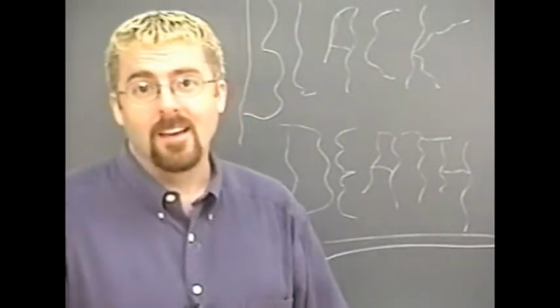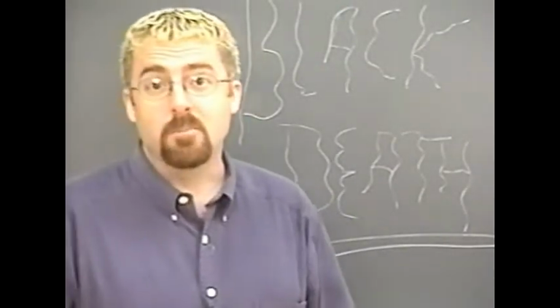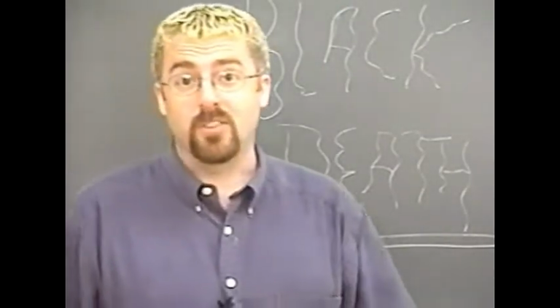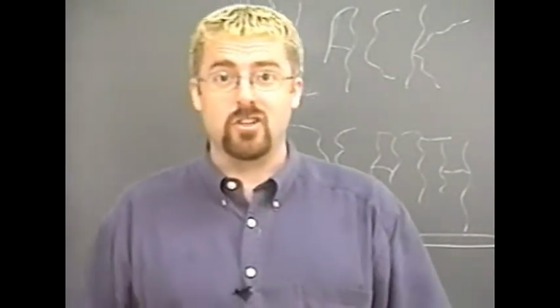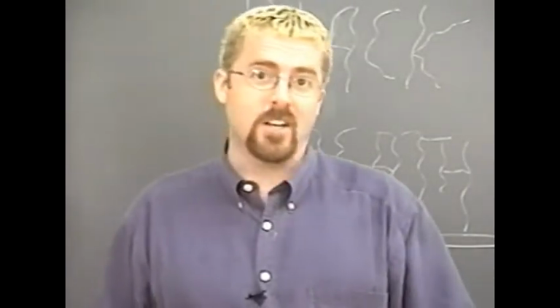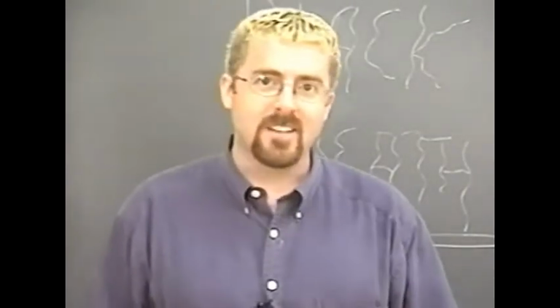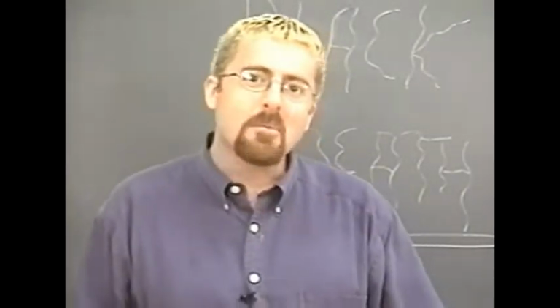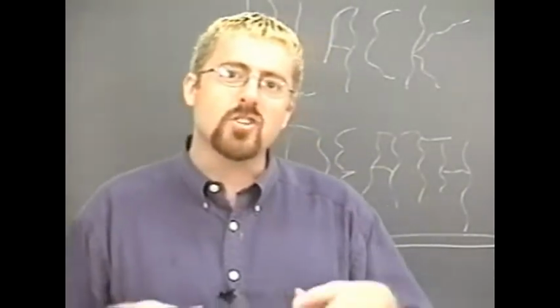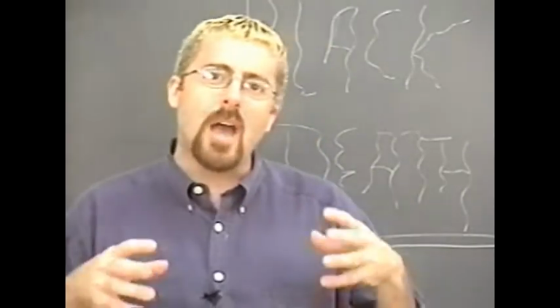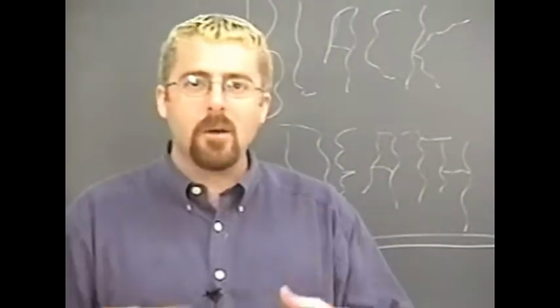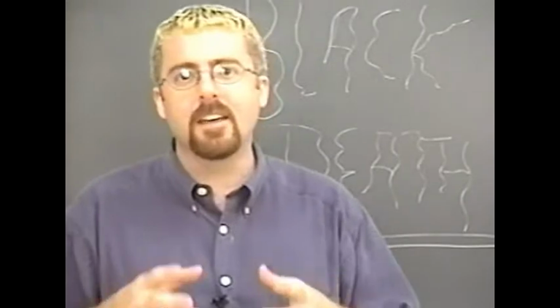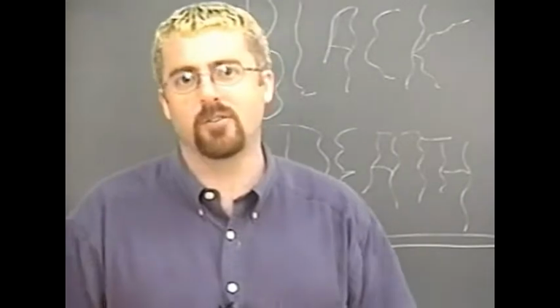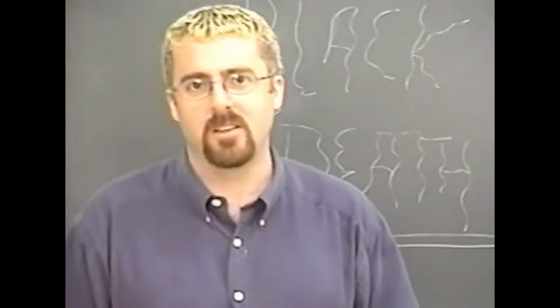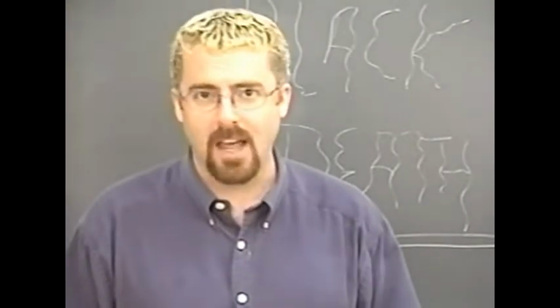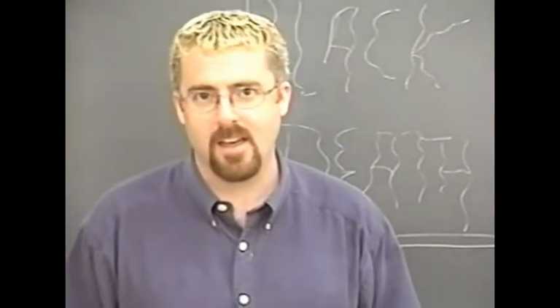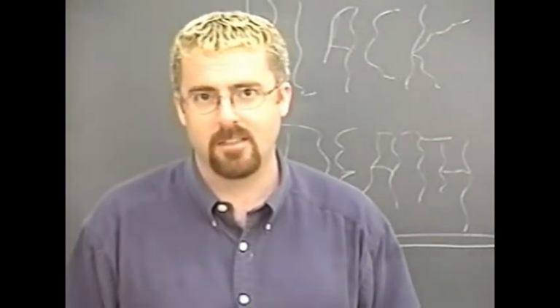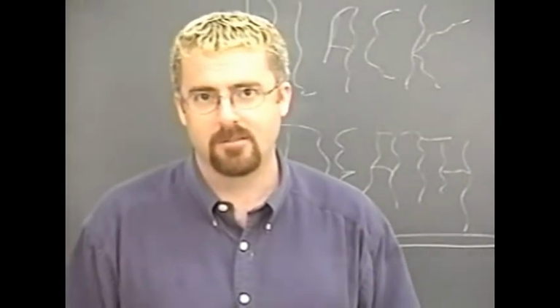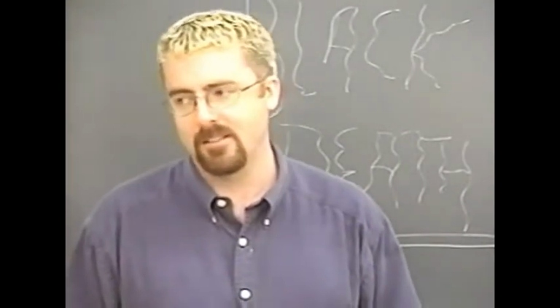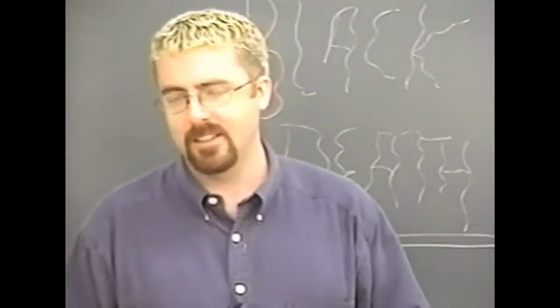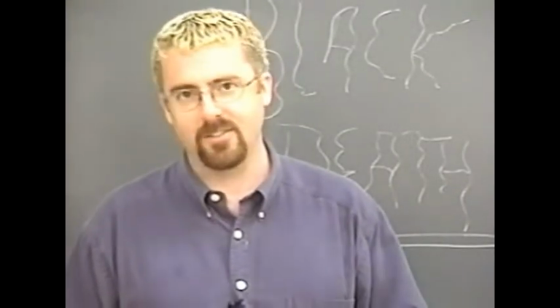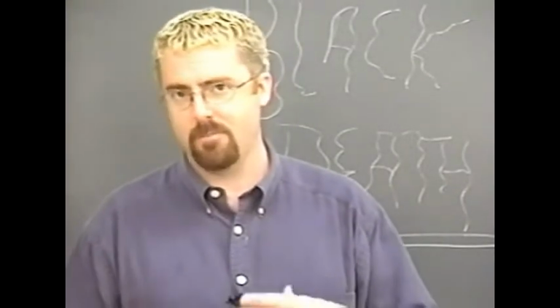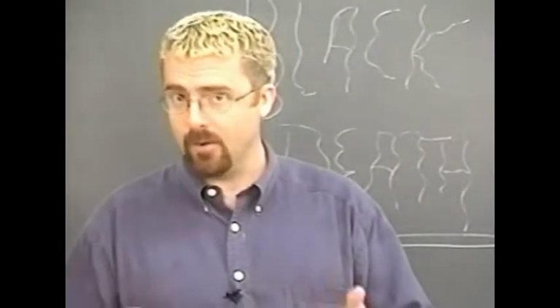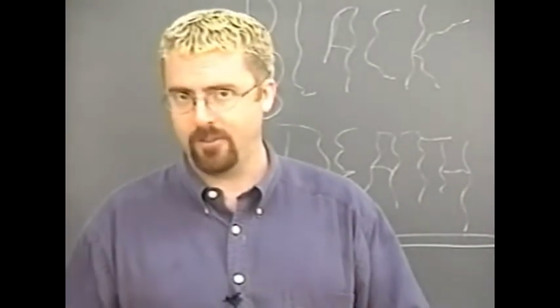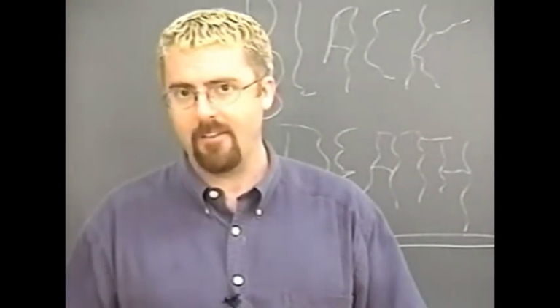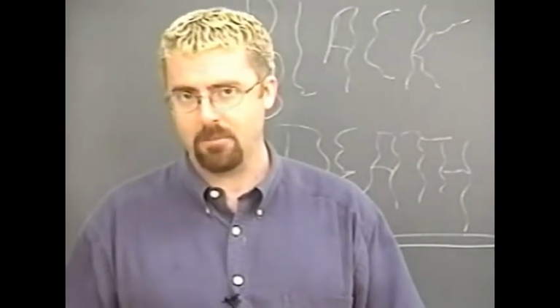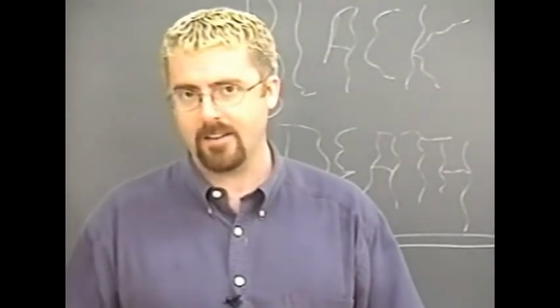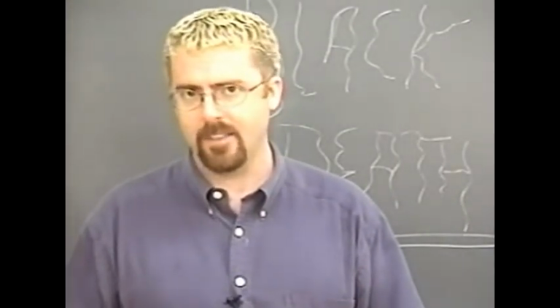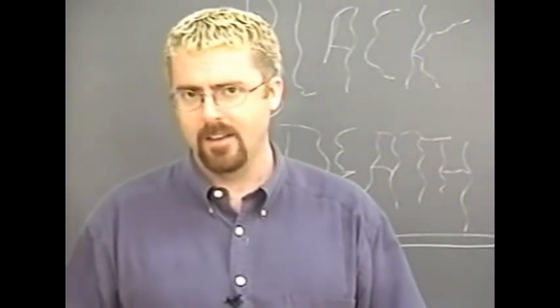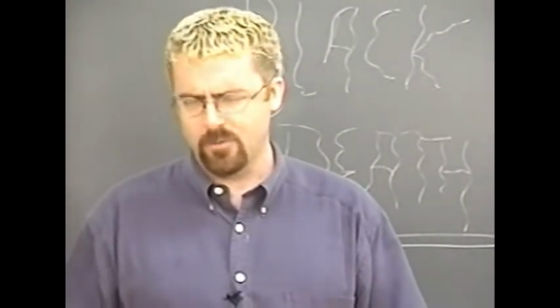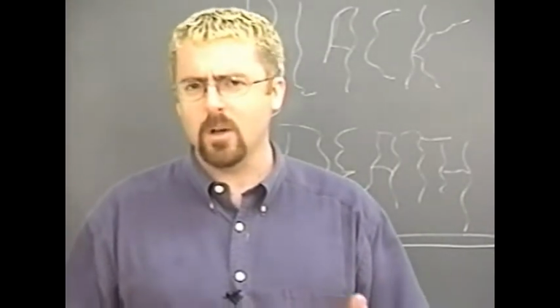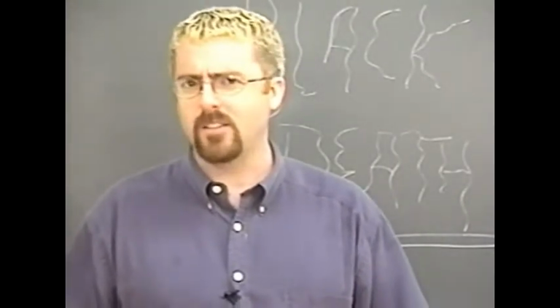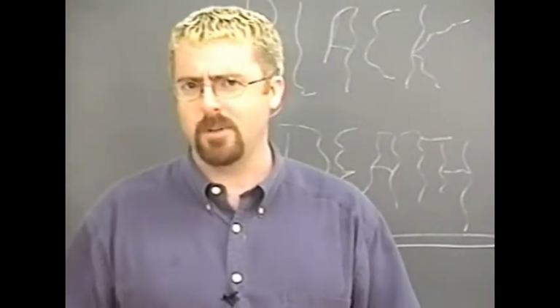I'm Bruce David Janu, and today I'm going to show you how to give a student the black death — well, at least the appearance of having the black death. It's really quite simple.